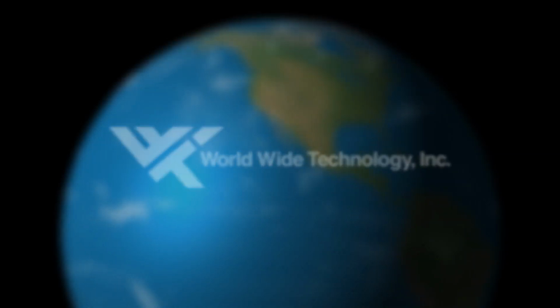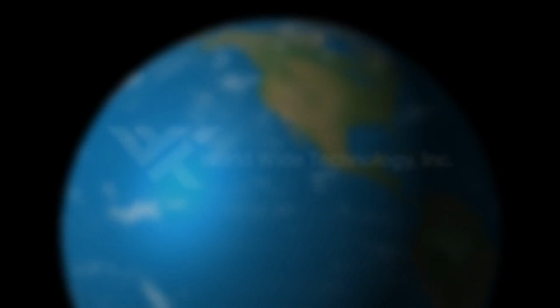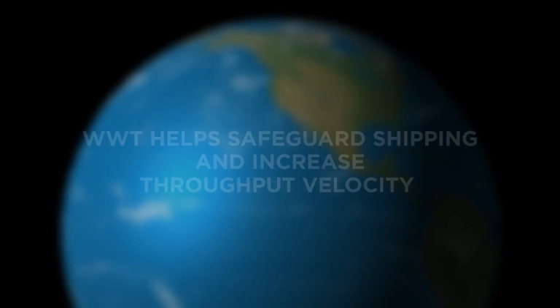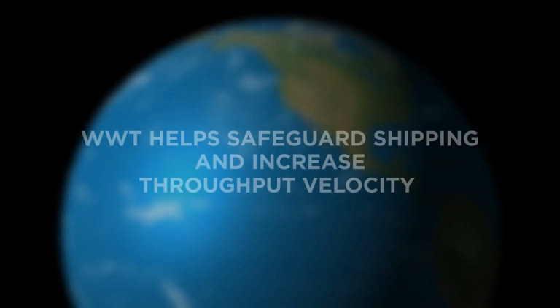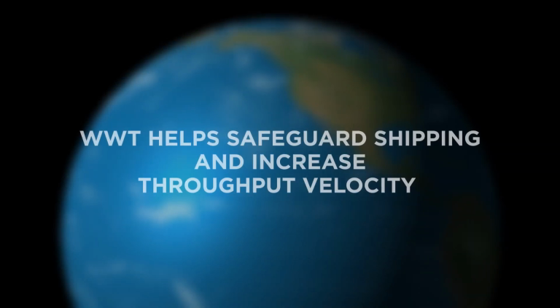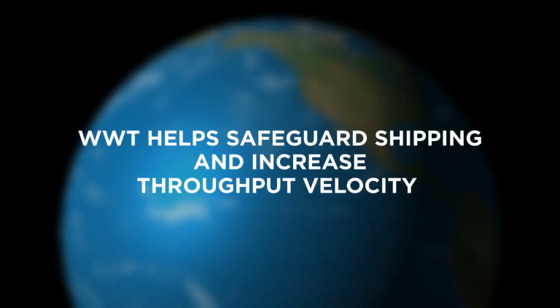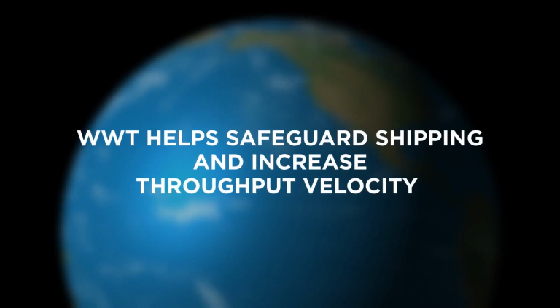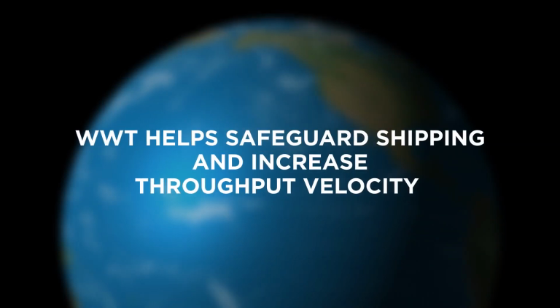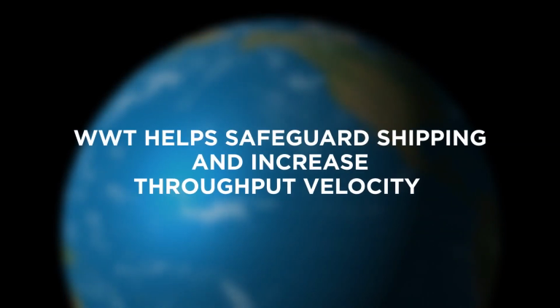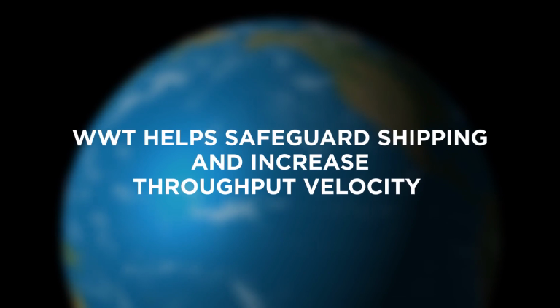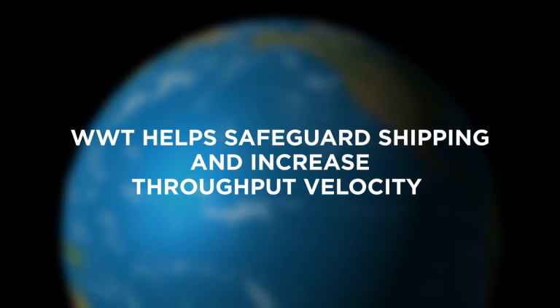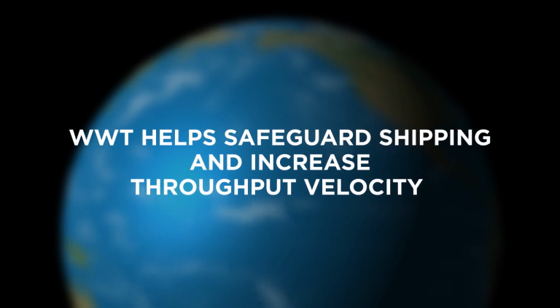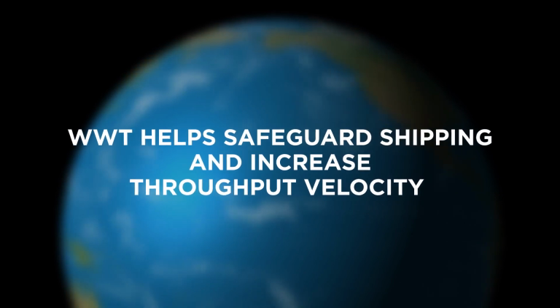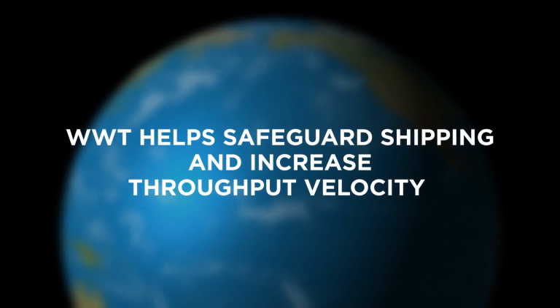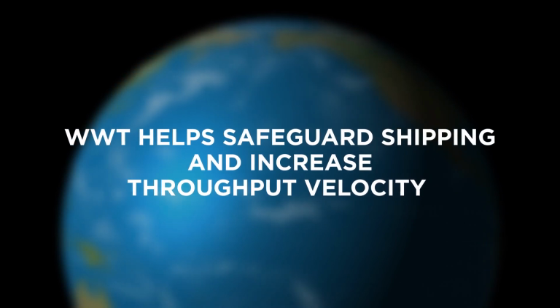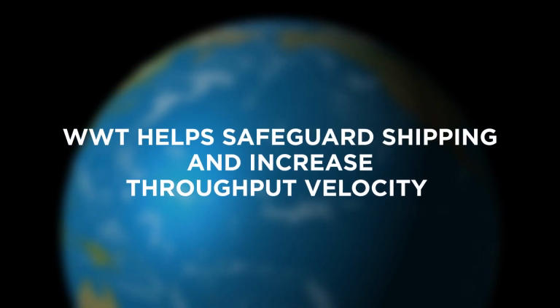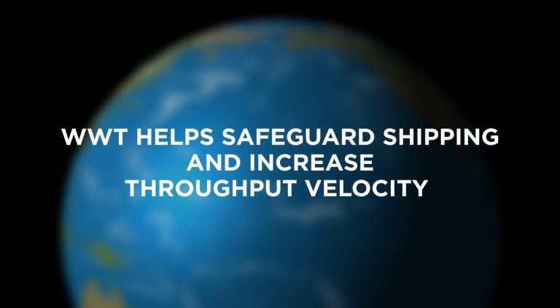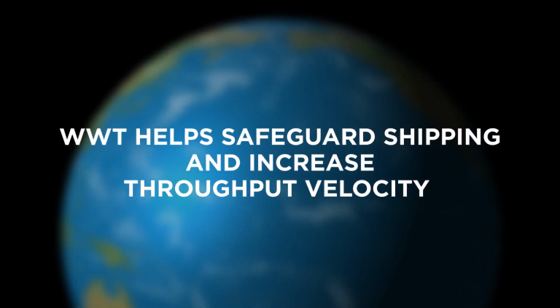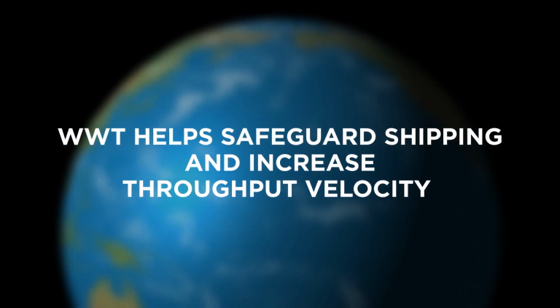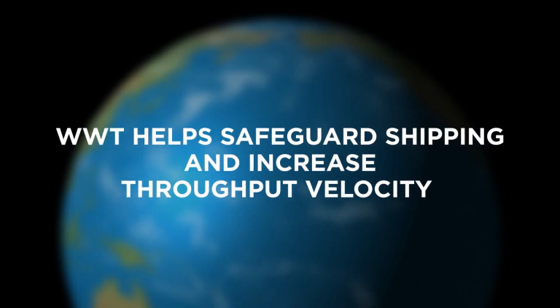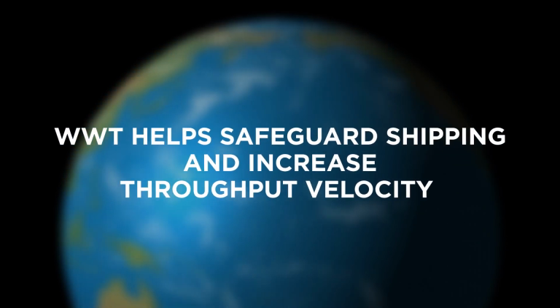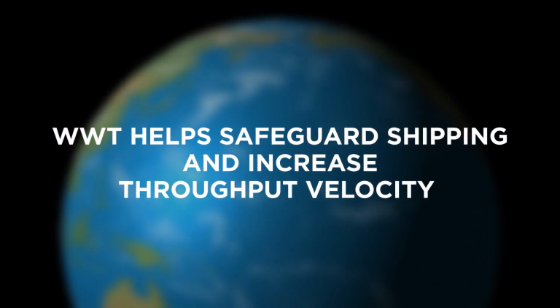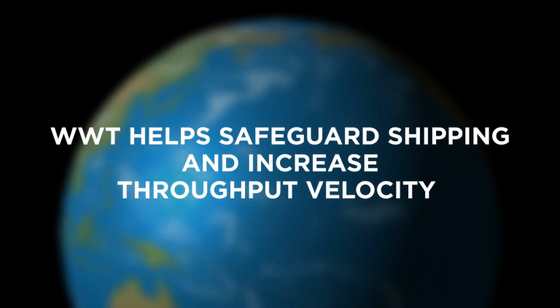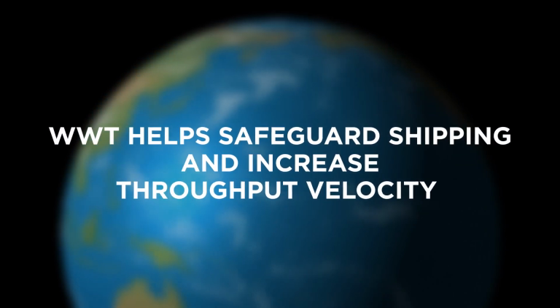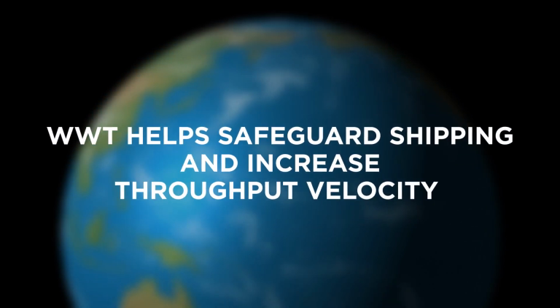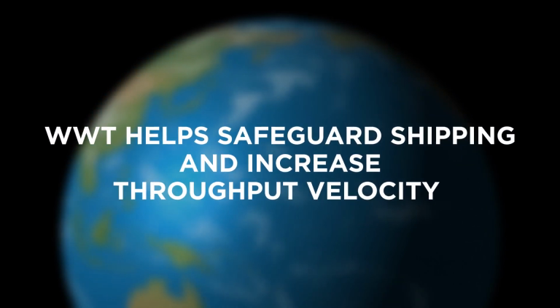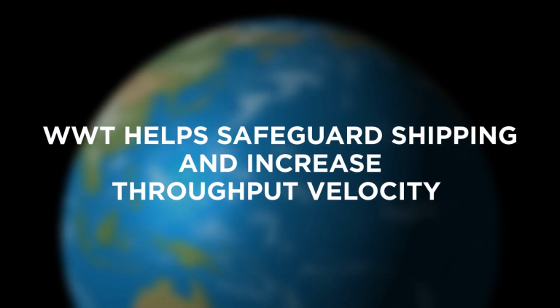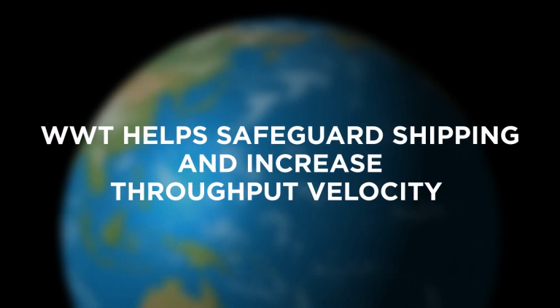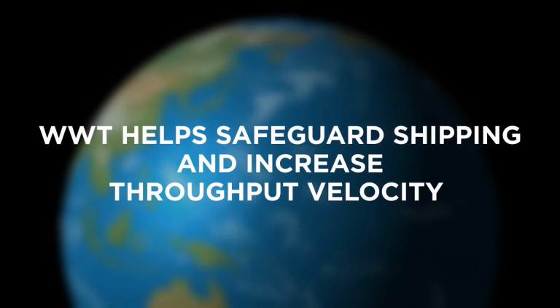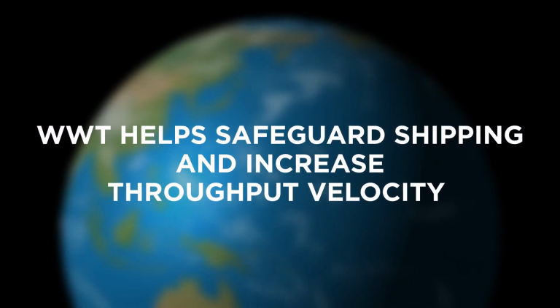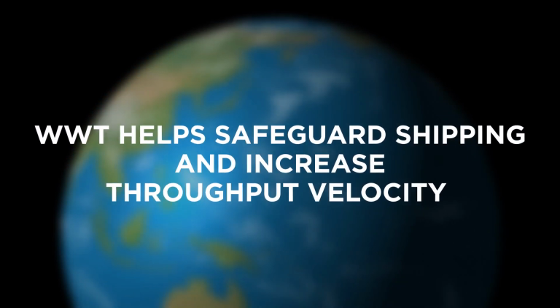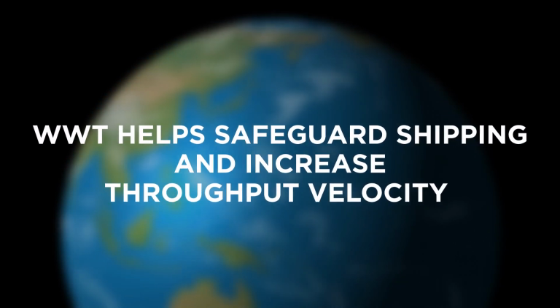WWT is helping speed and safeguard modern shipping. Here's how its solutions are making a difference.